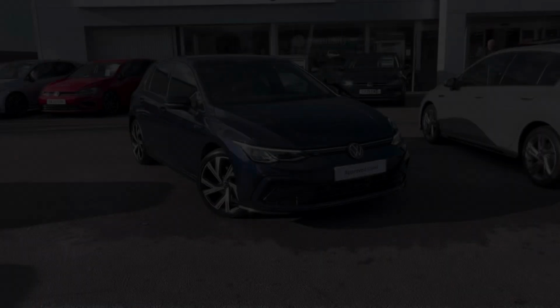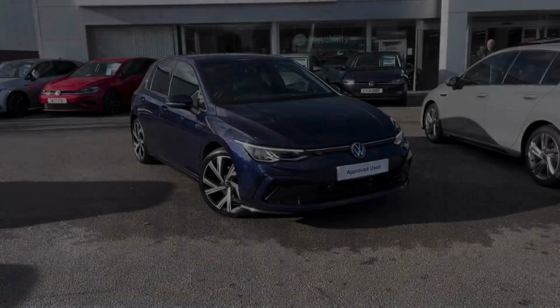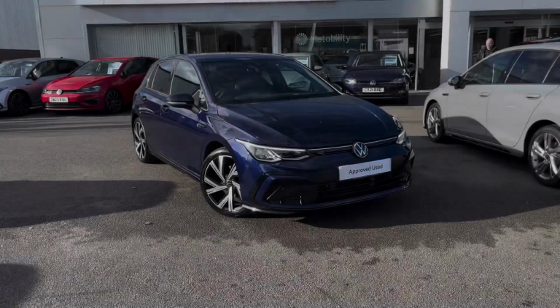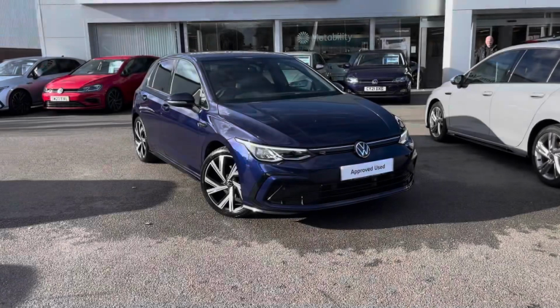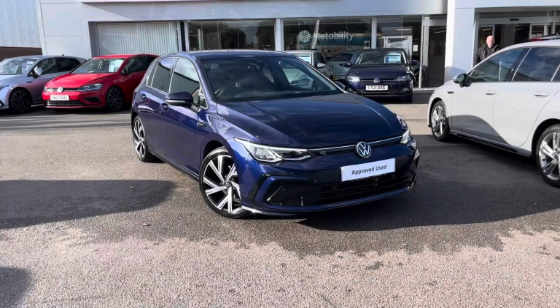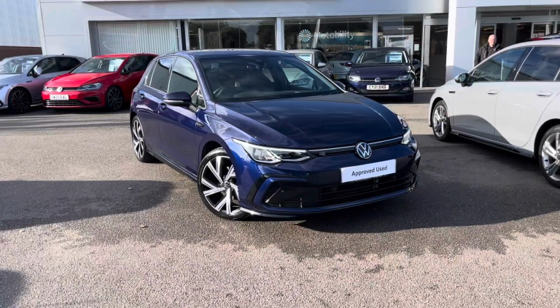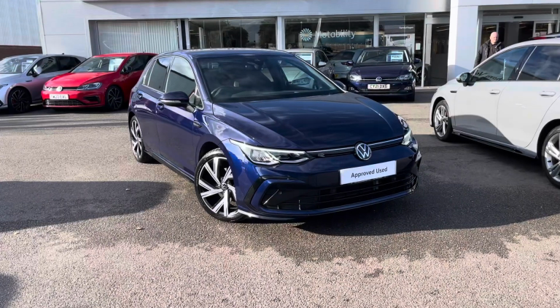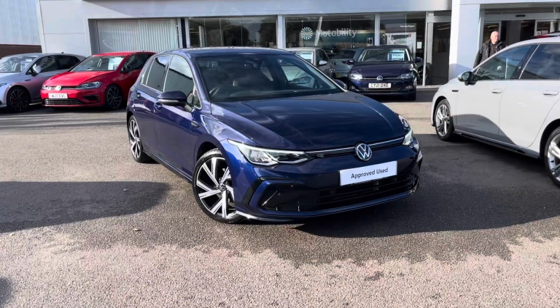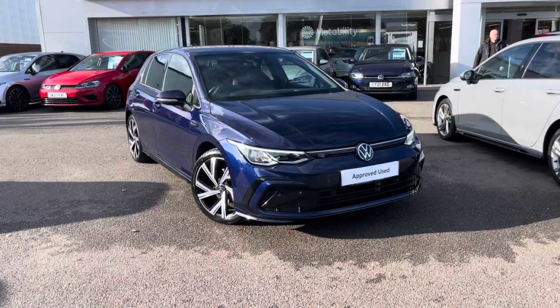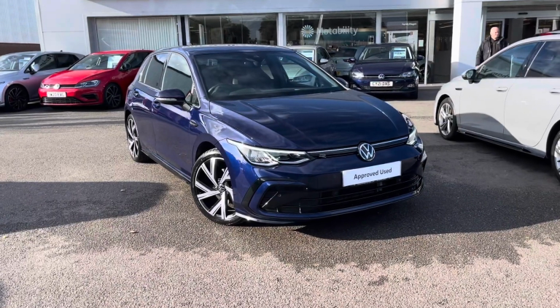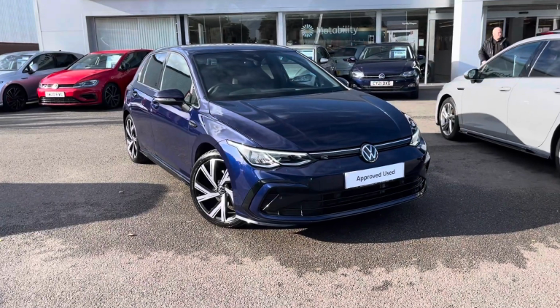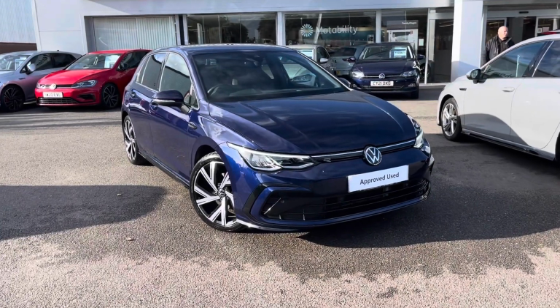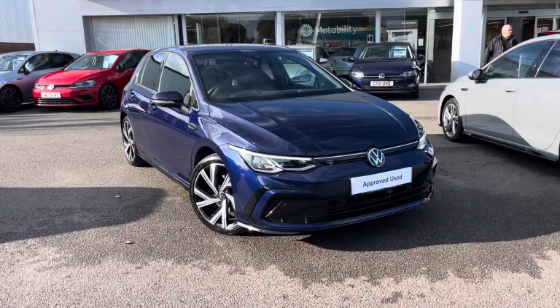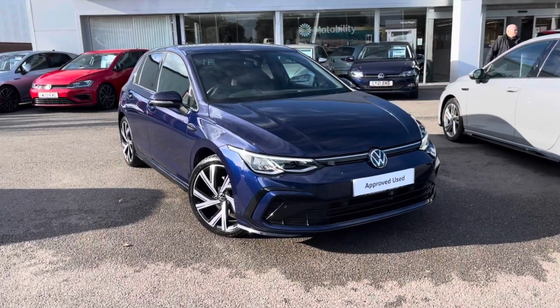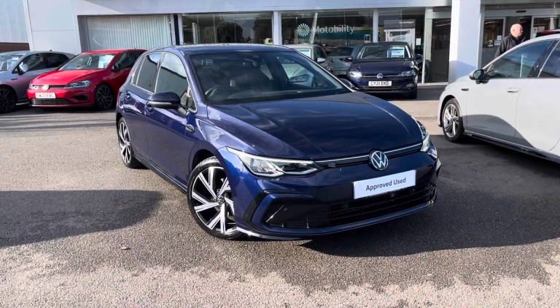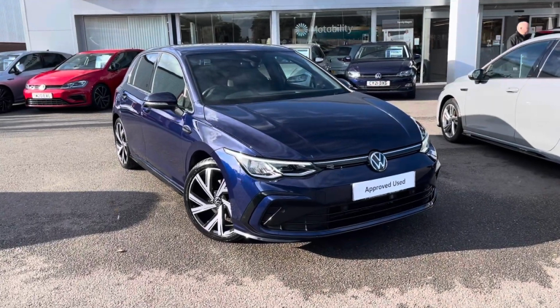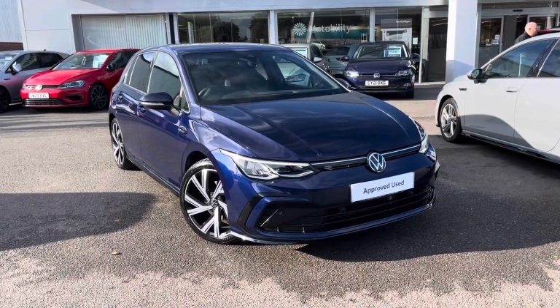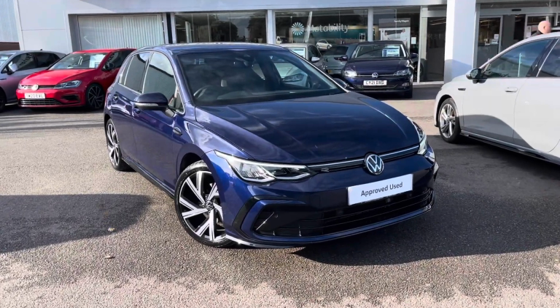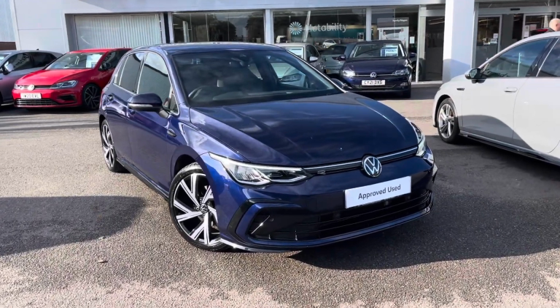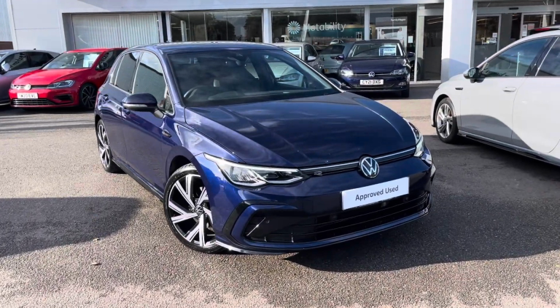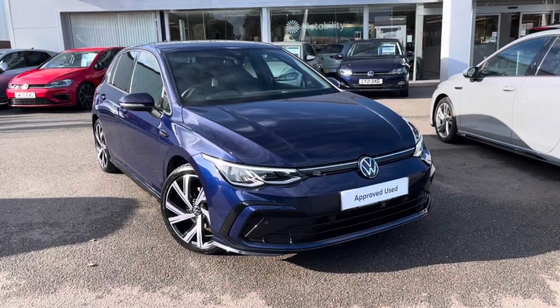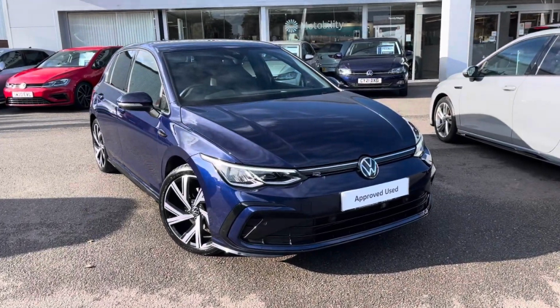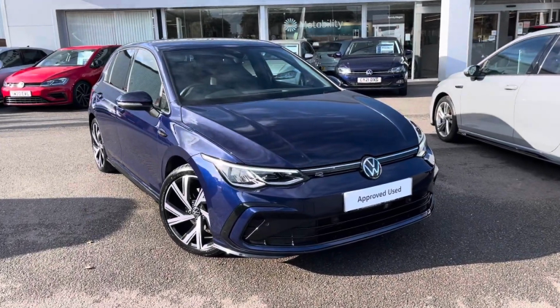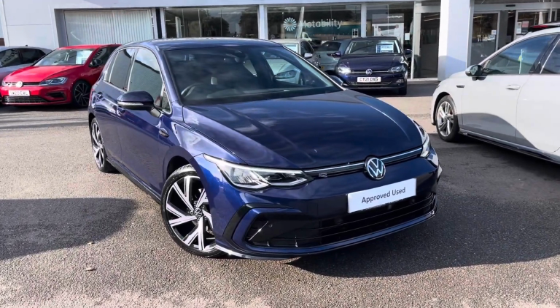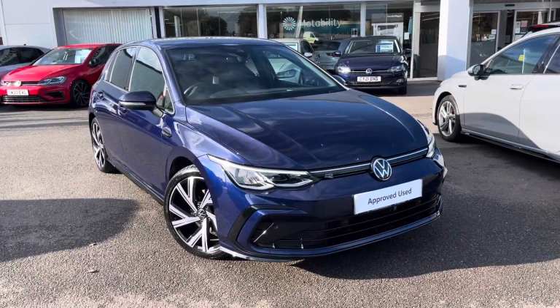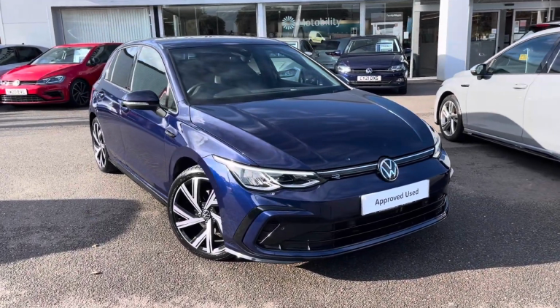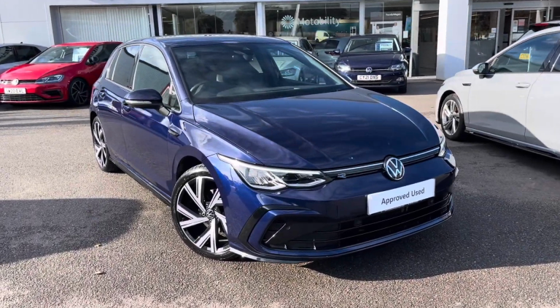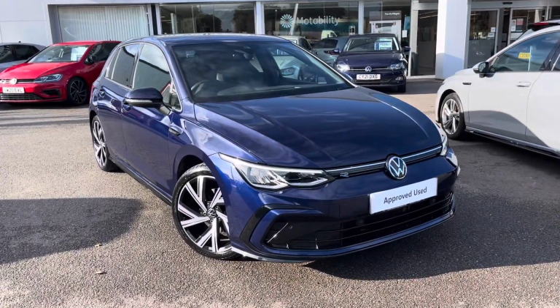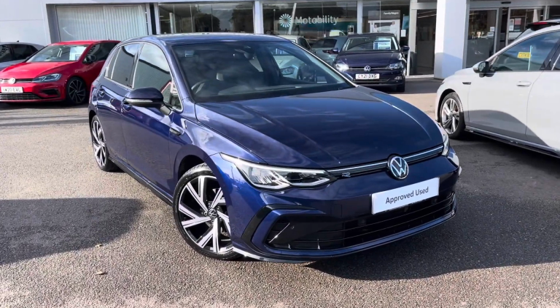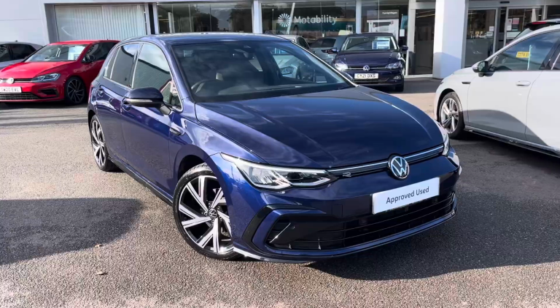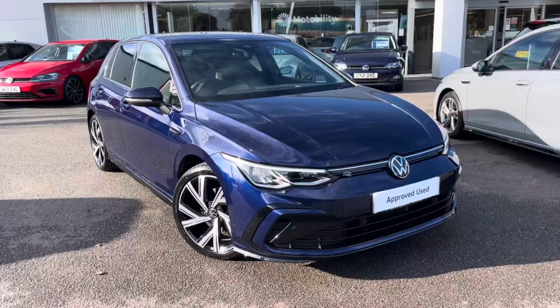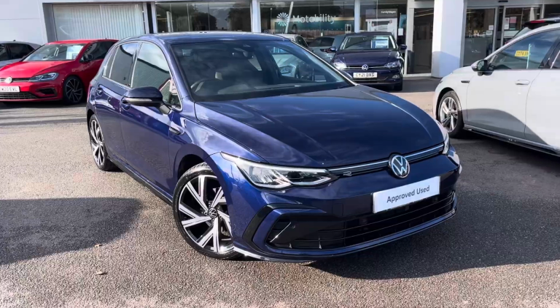Hello, my name is Conor from Wrexham Volkswagen, and today I'll be showing you around this approved used Volkswagen Golf R-Line.